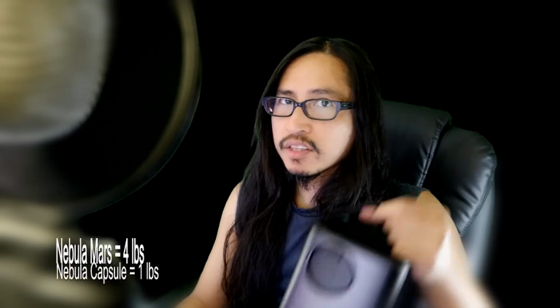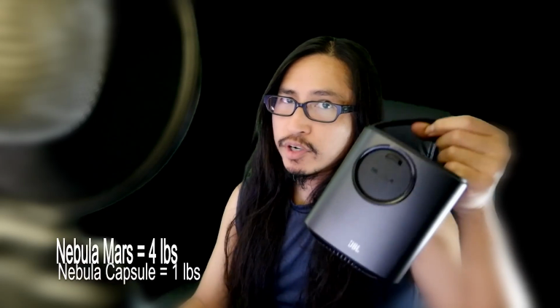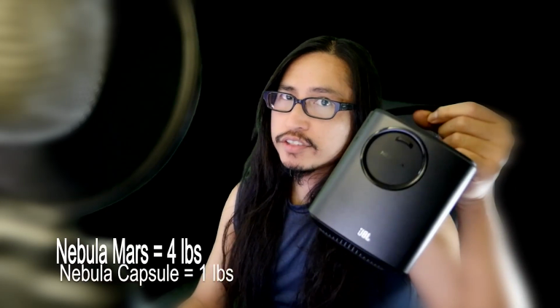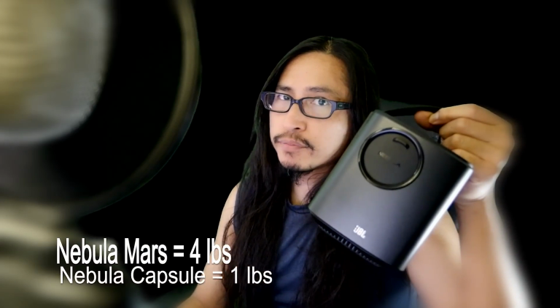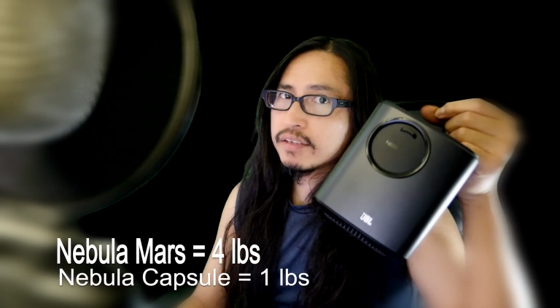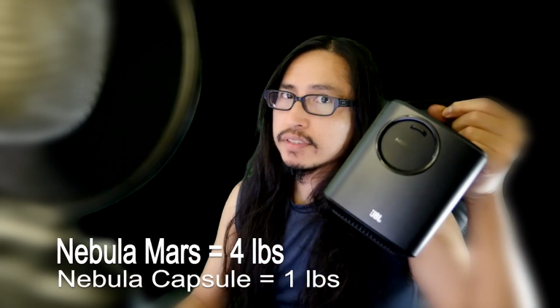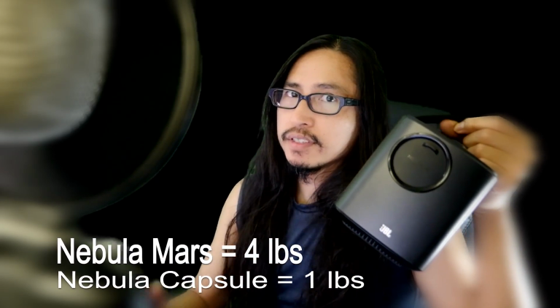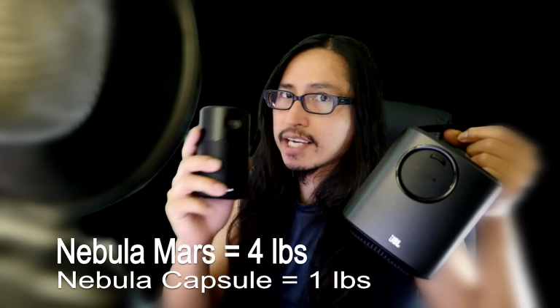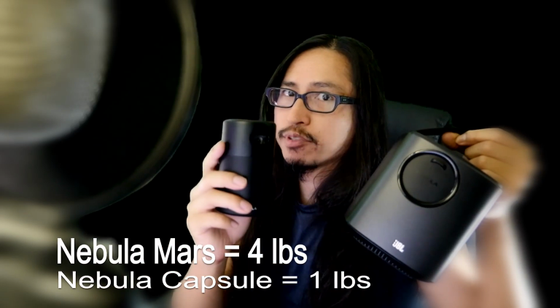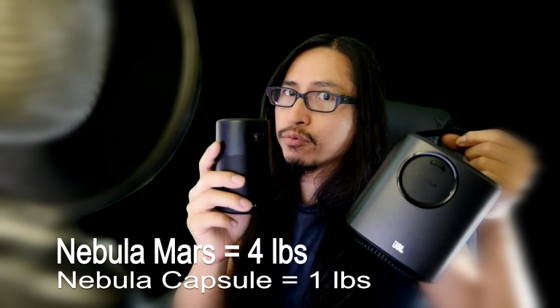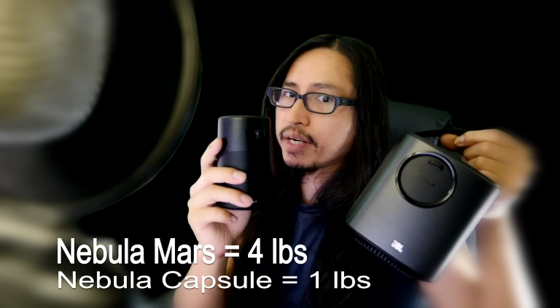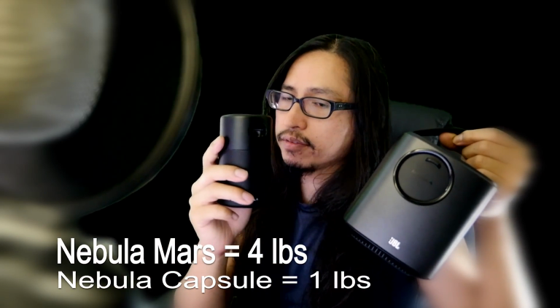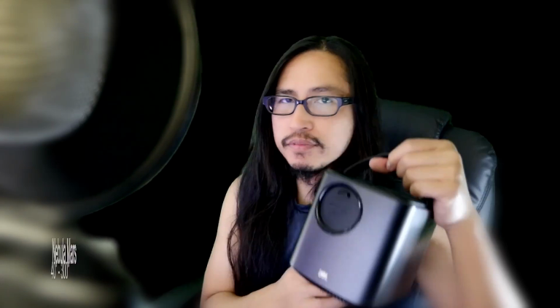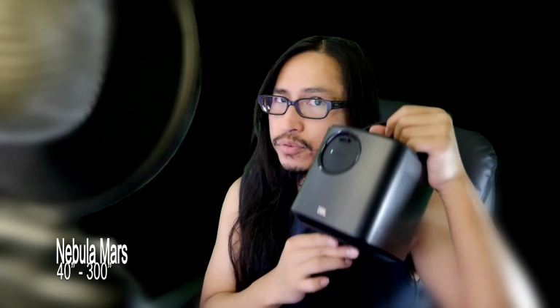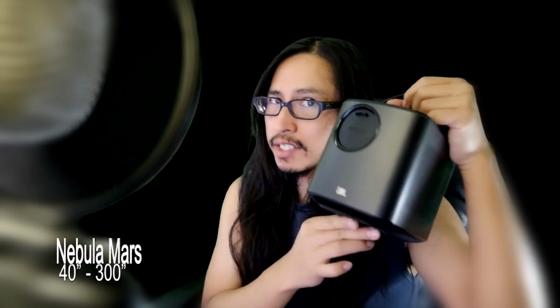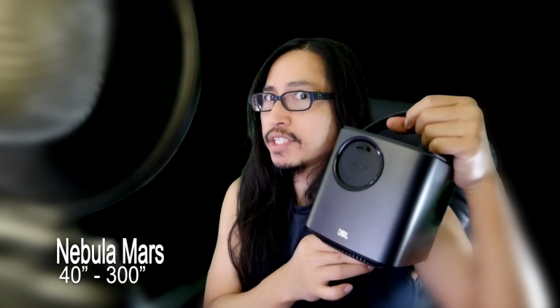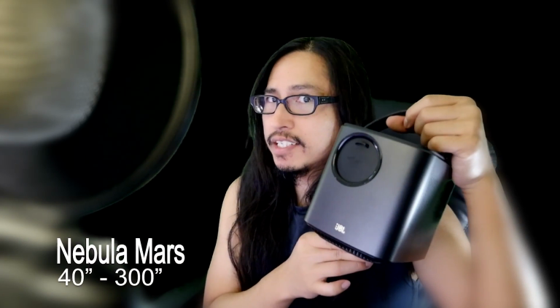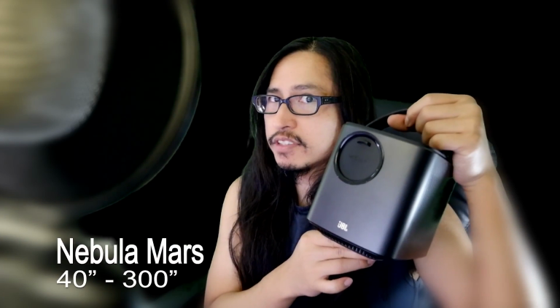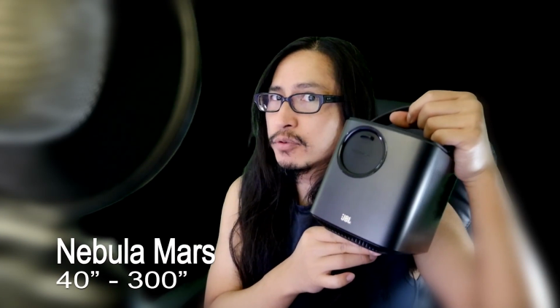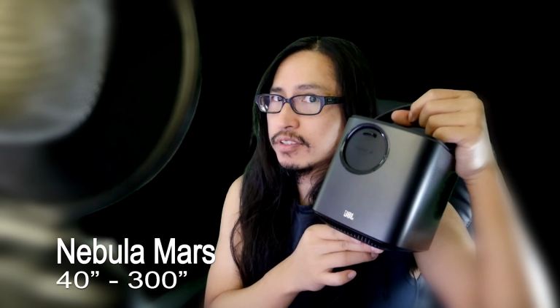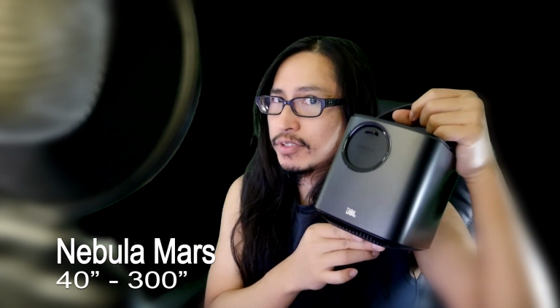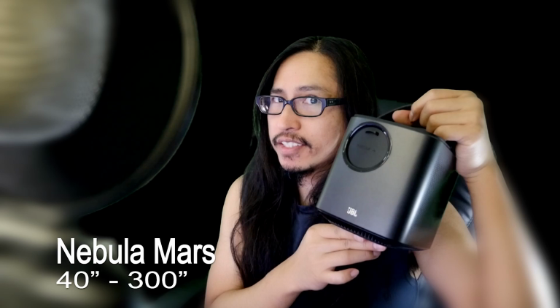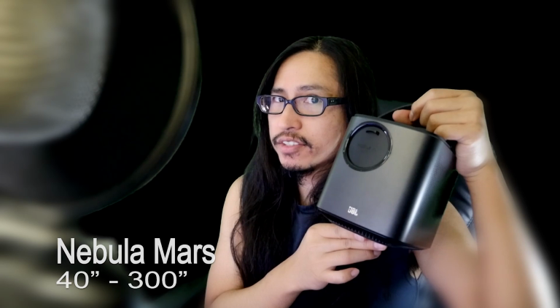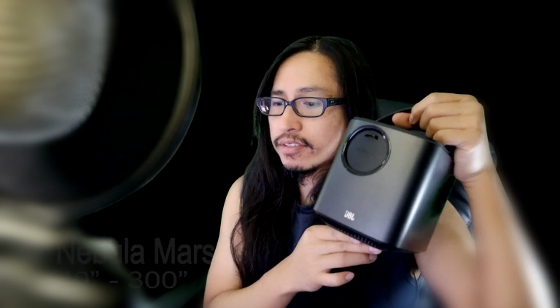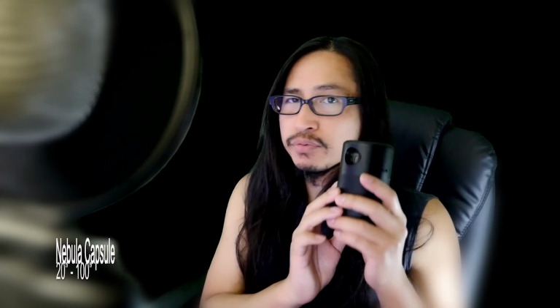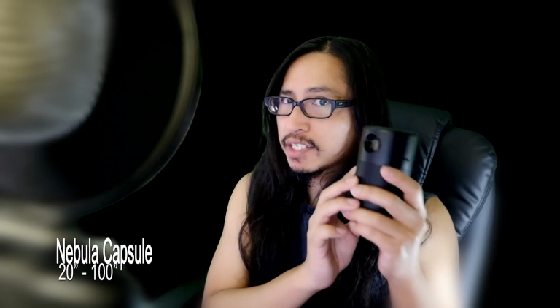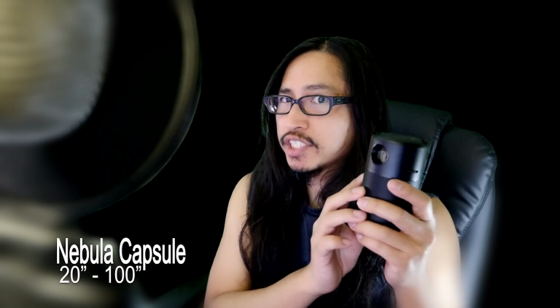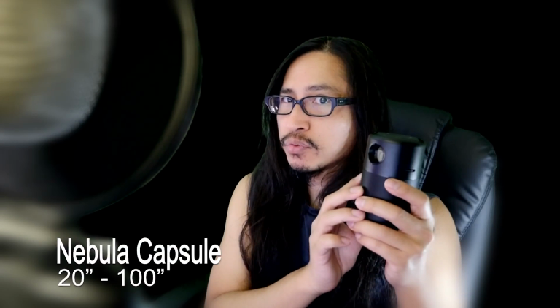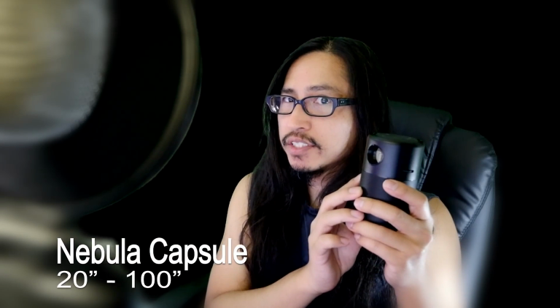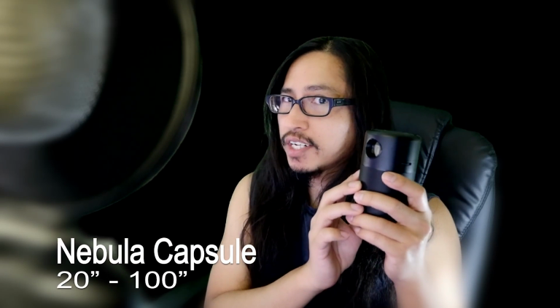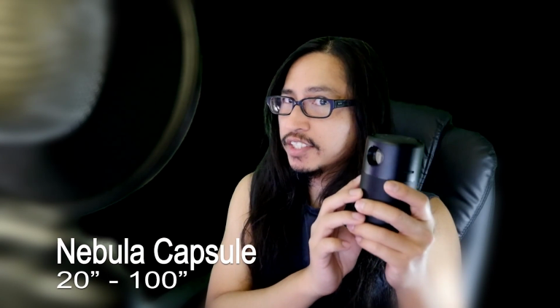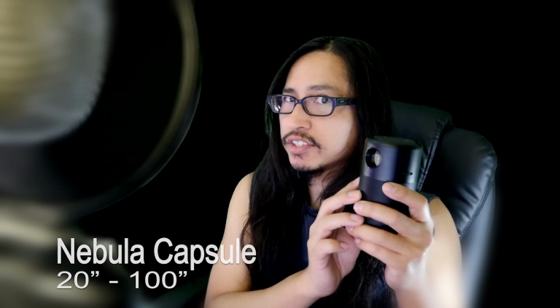The Mars weighs 4 pounds, the Capsule 1 pound. The Mars can project an image of 40 to 300 inches, and the Capsule can project 20 to 100 inches.